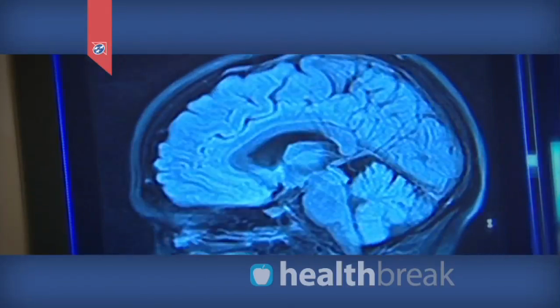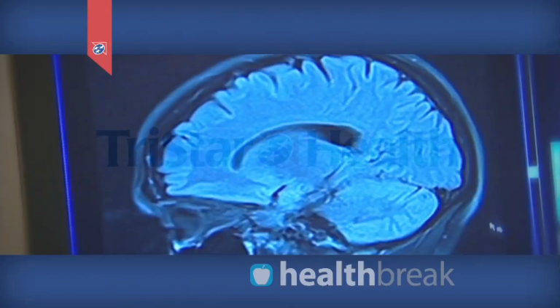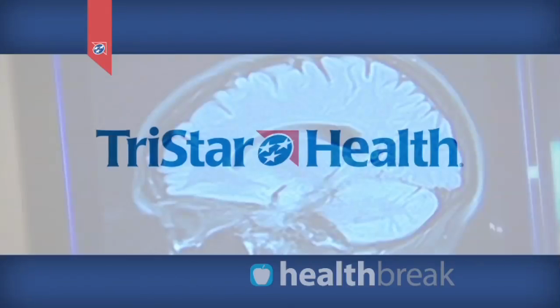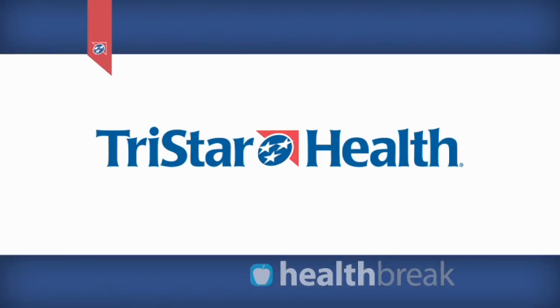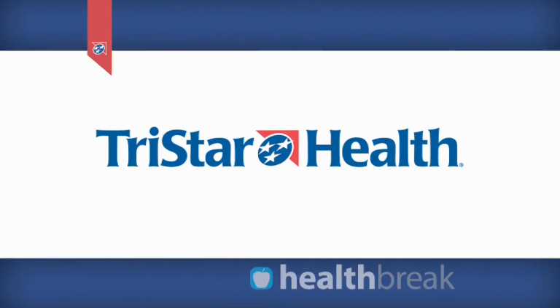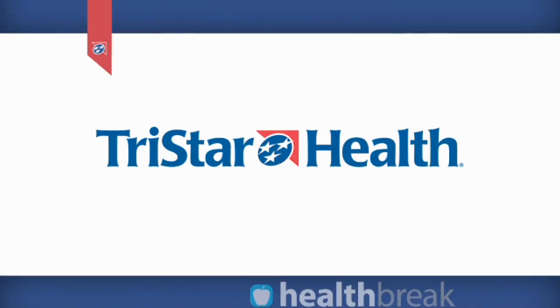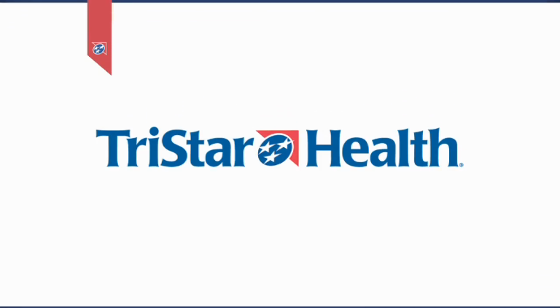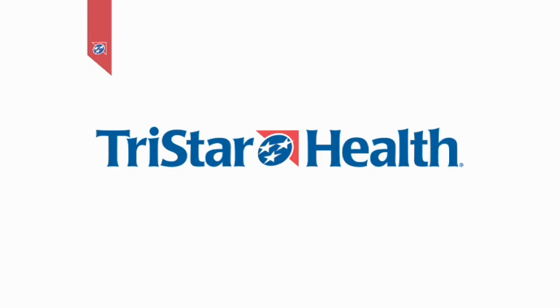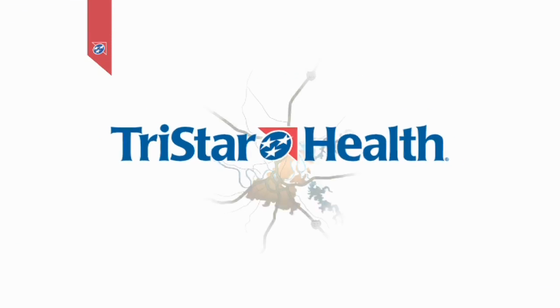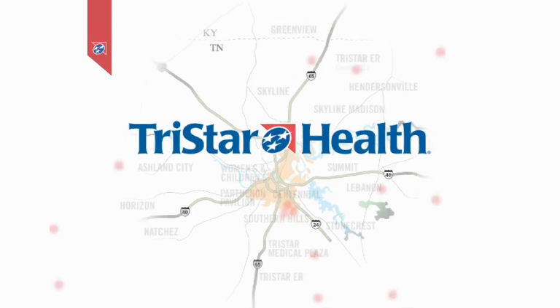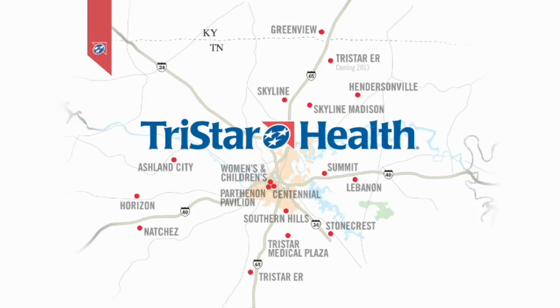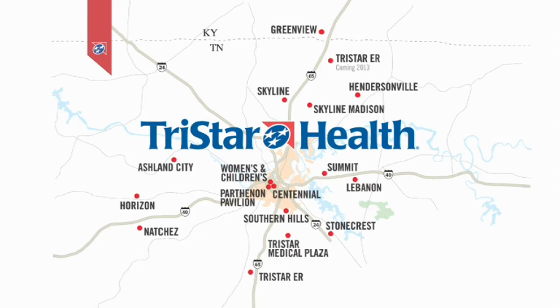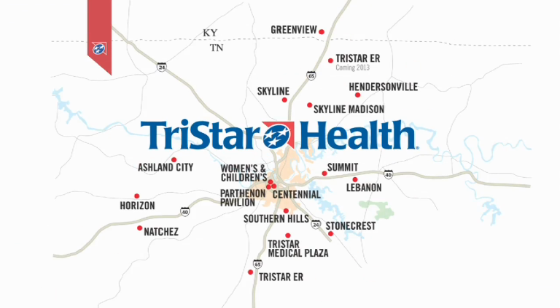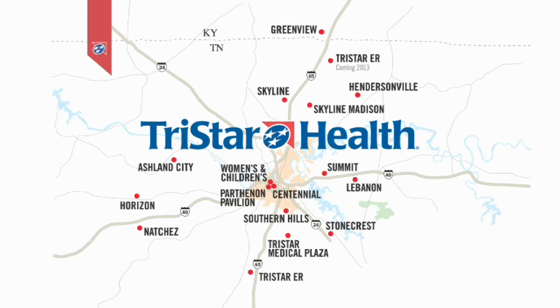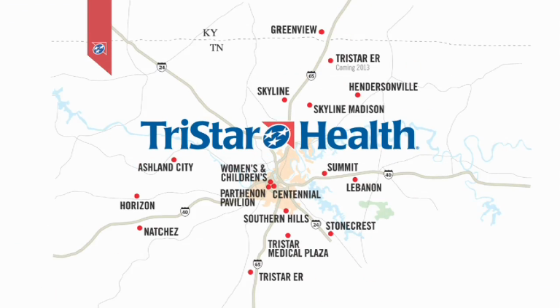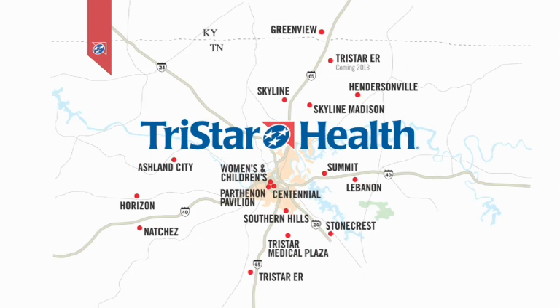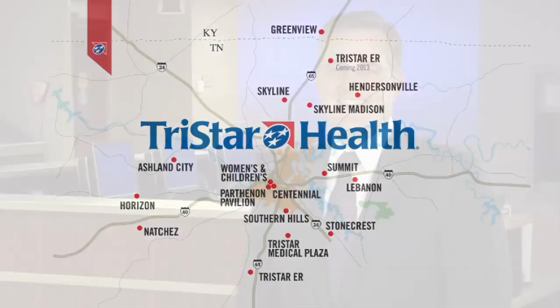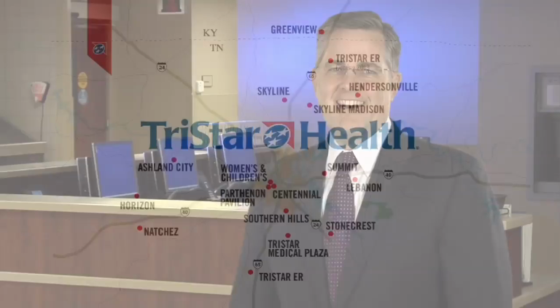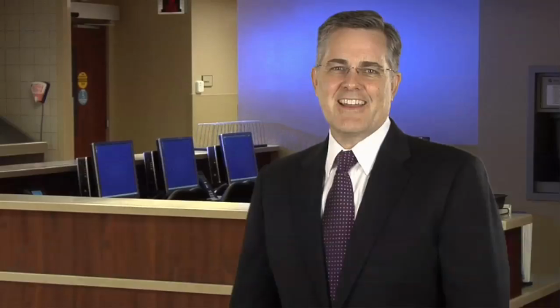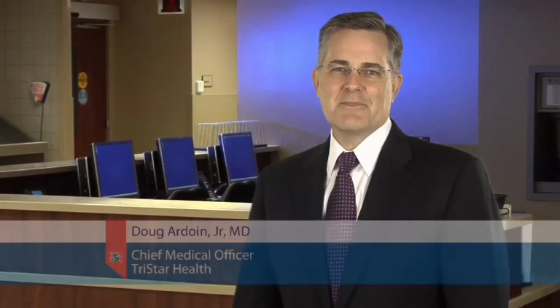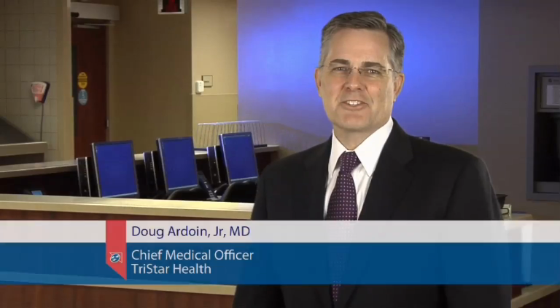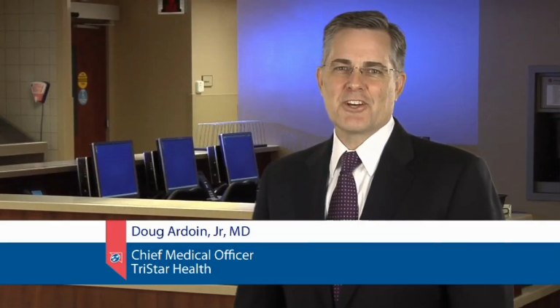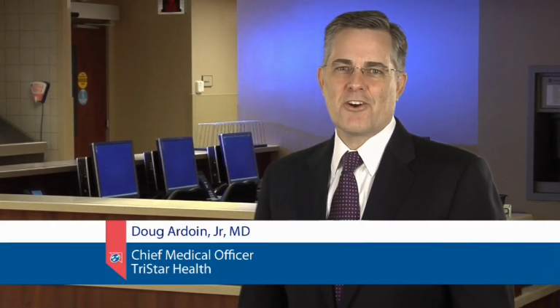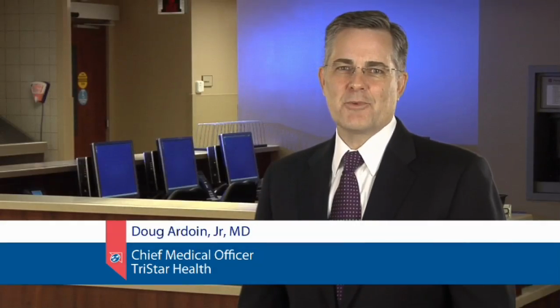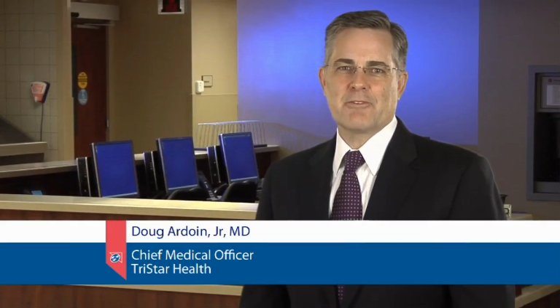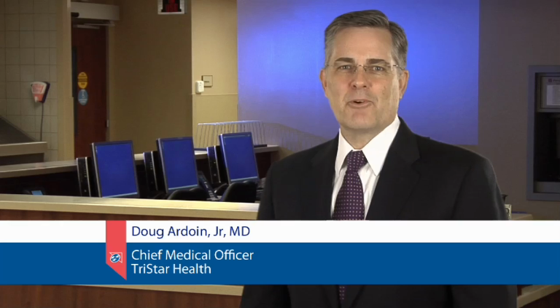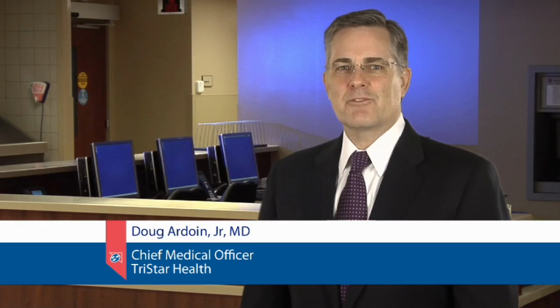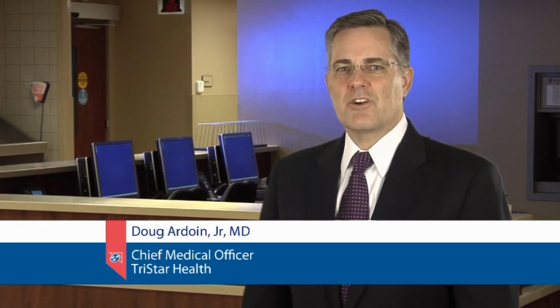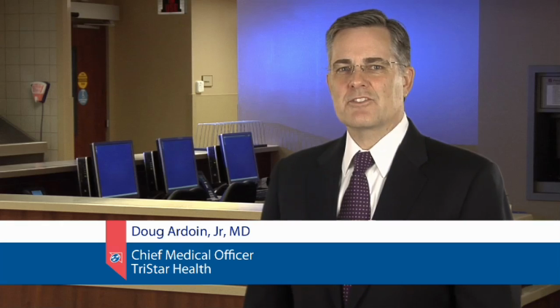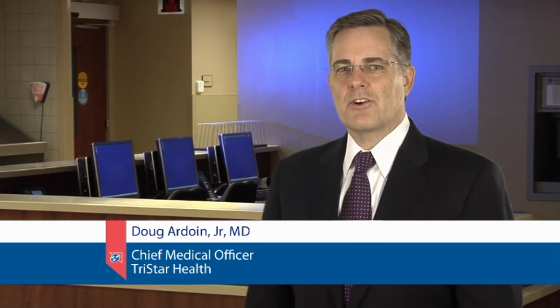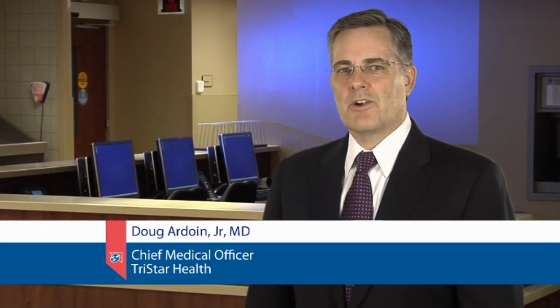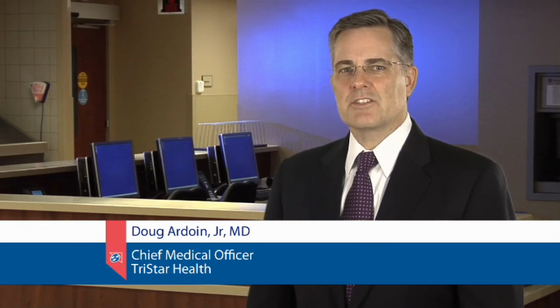Health Break is brought to you by TriStar Health. Hi, I'm Dr. Doug Ardwan reporting for TriStar Horizon.